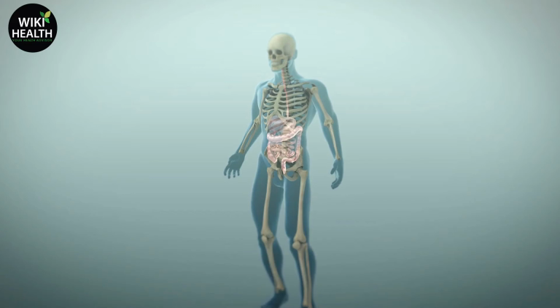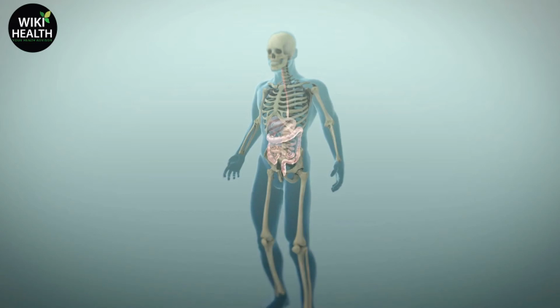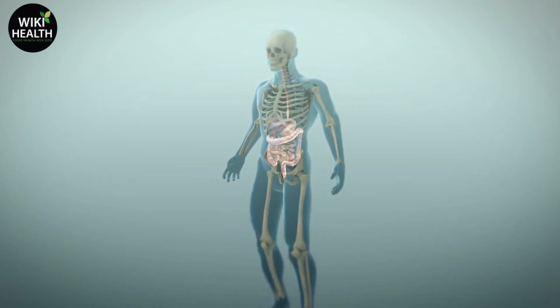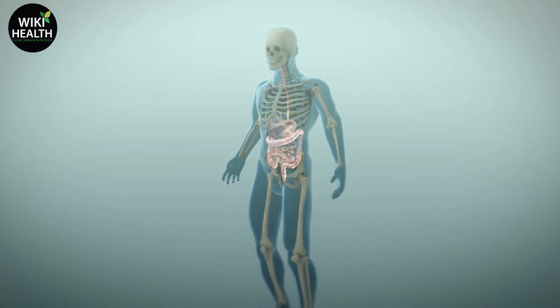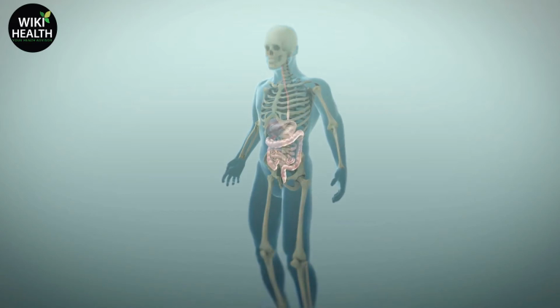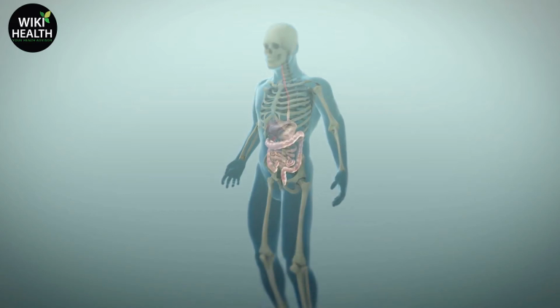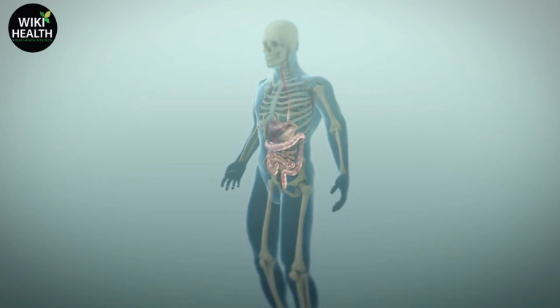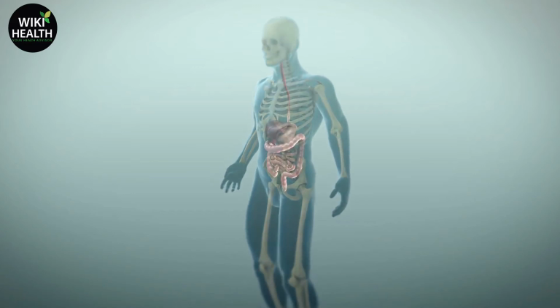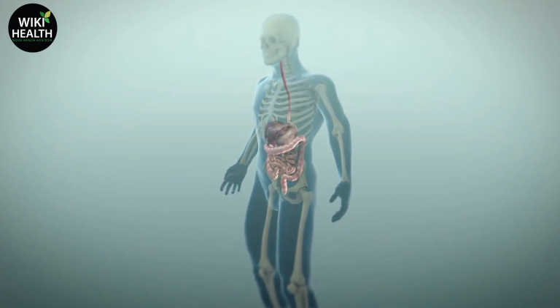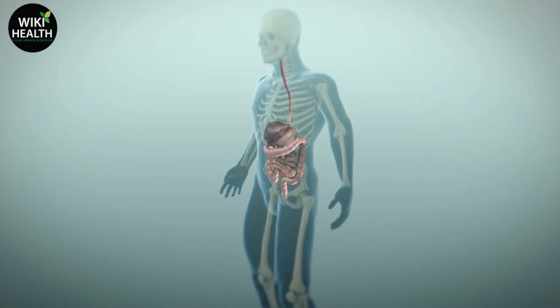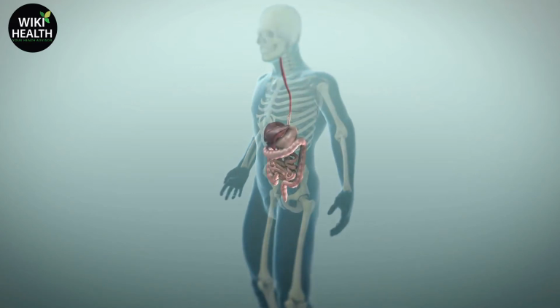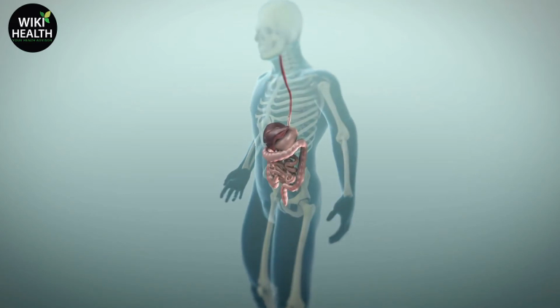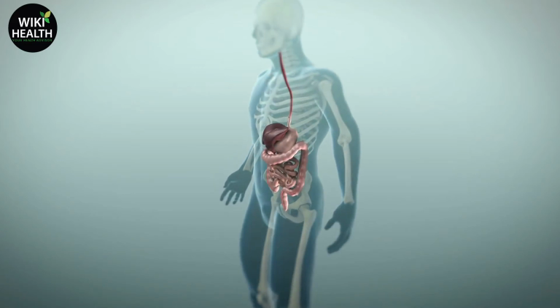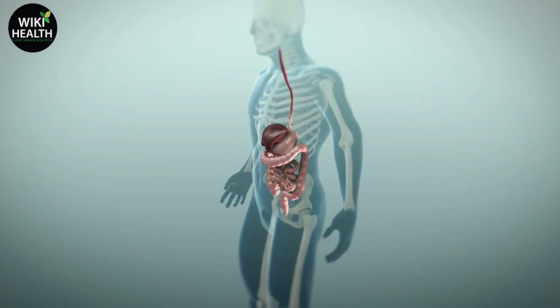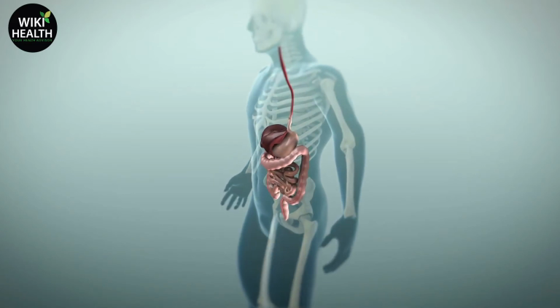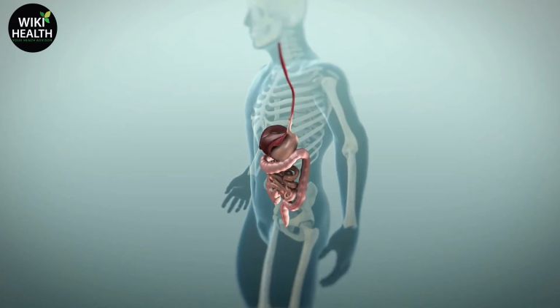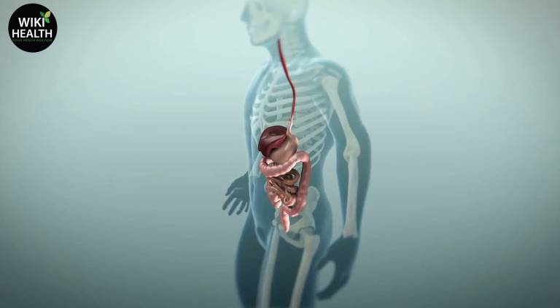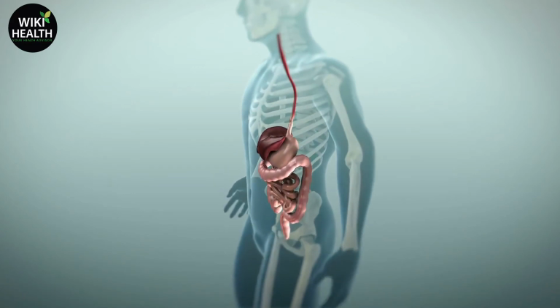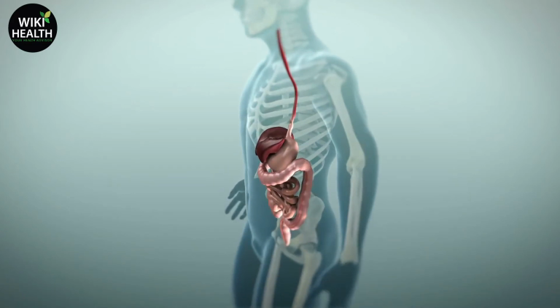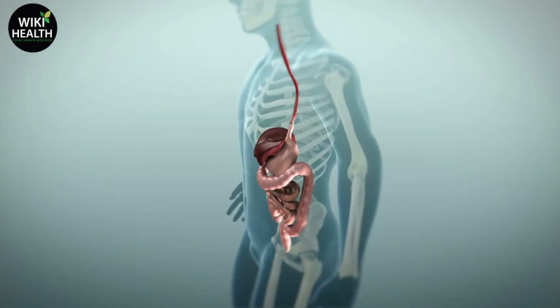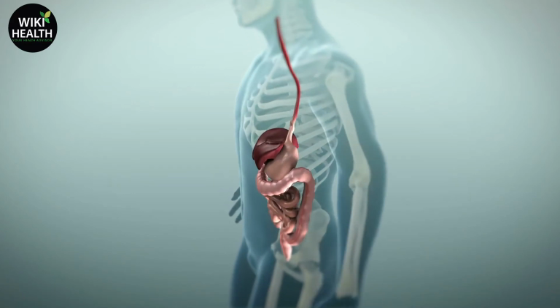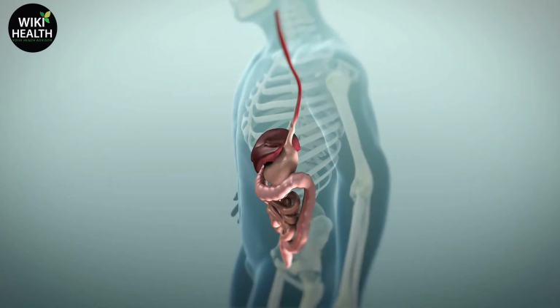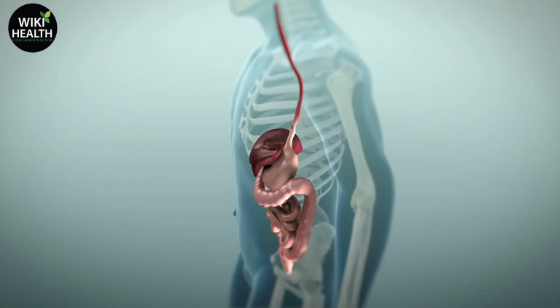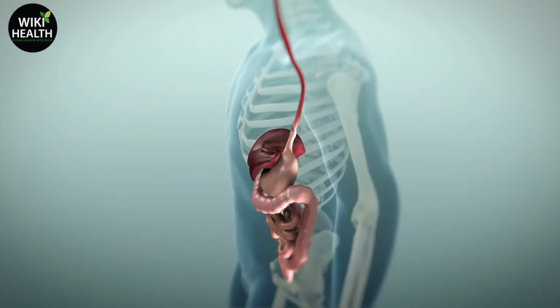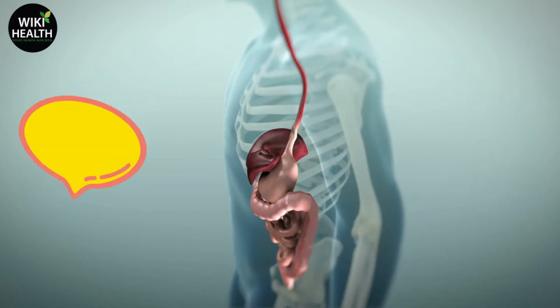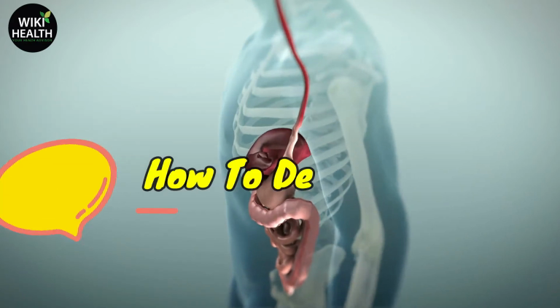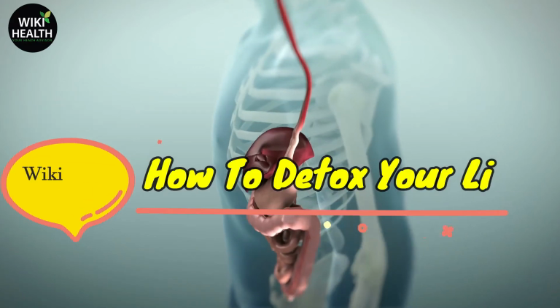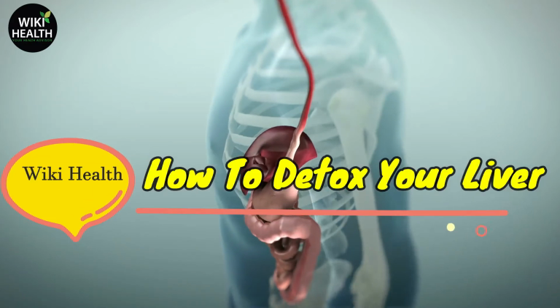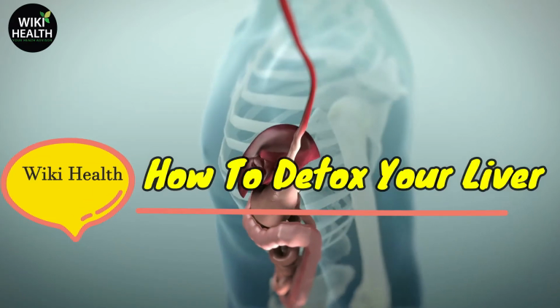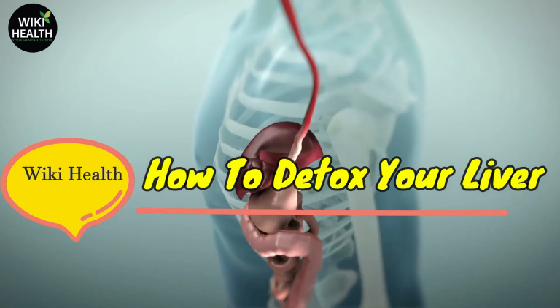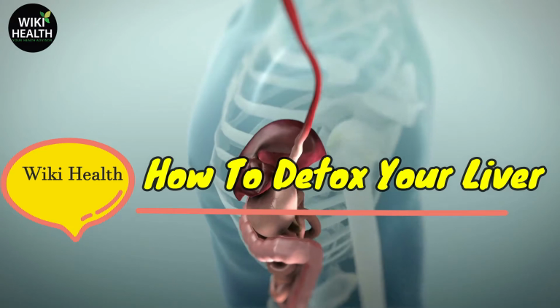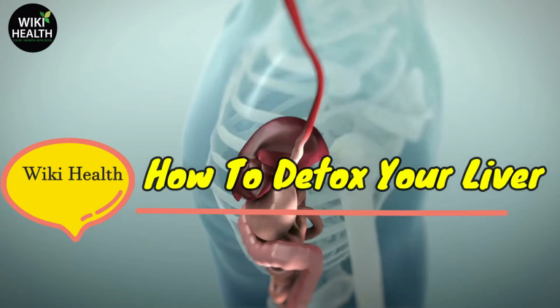Hi there! Welcome to WikiHealth. Today I will share with you how to detox your liver.